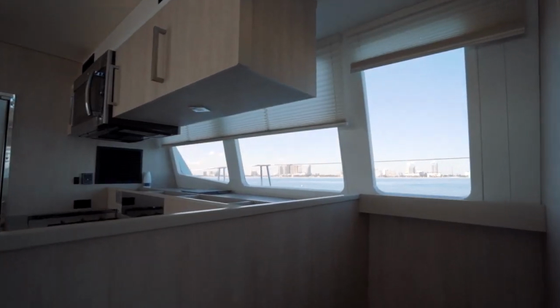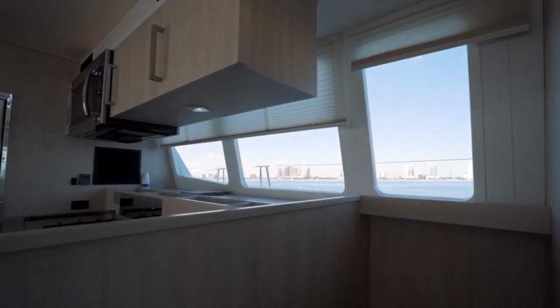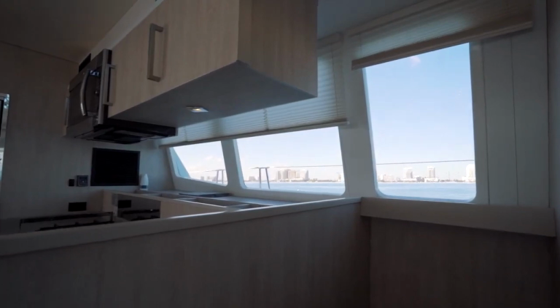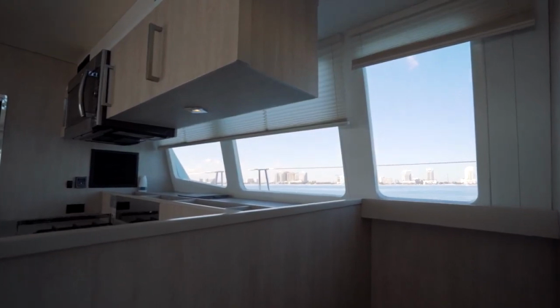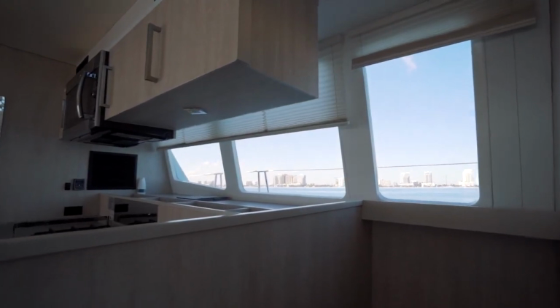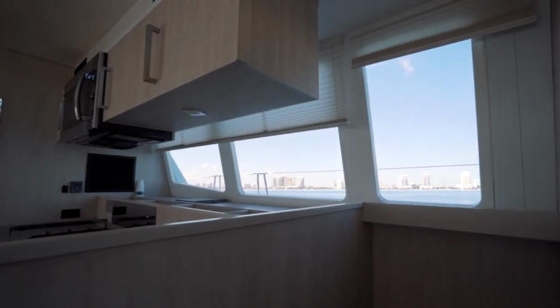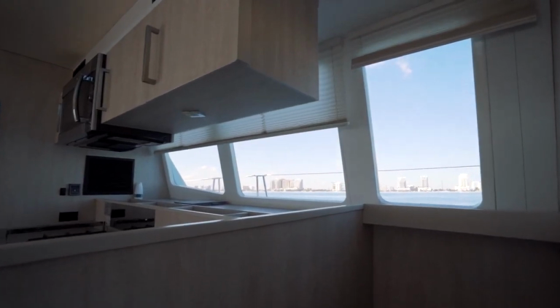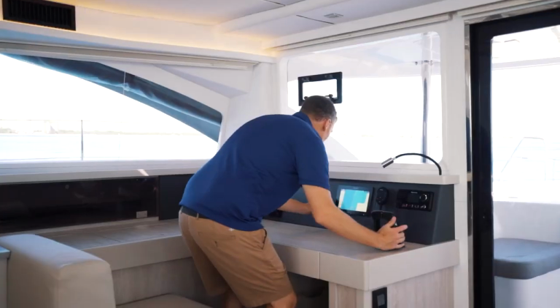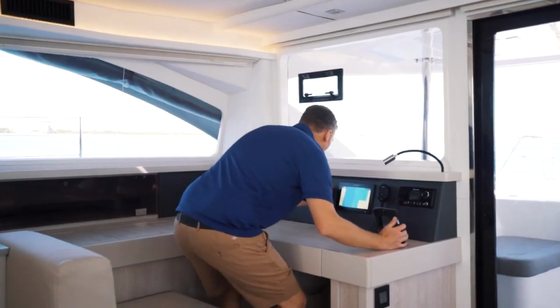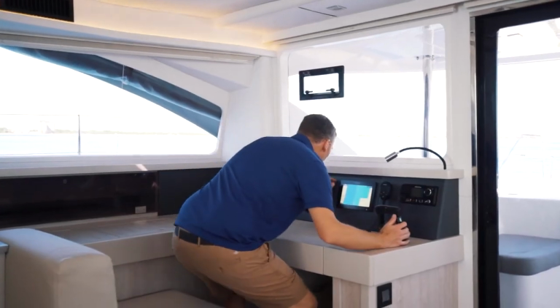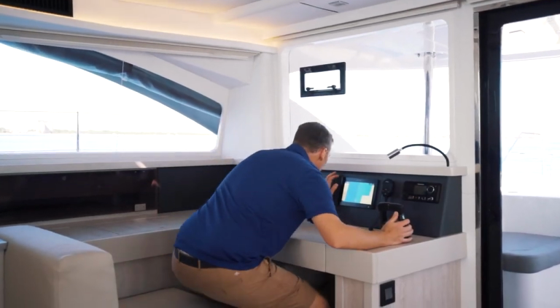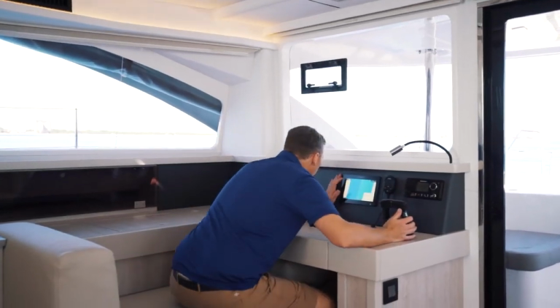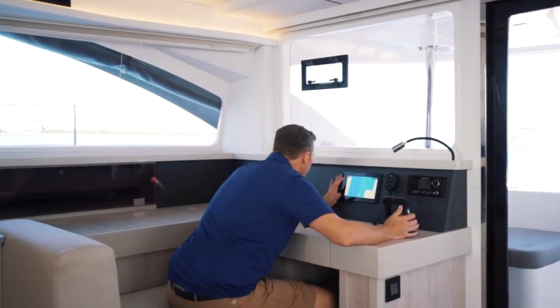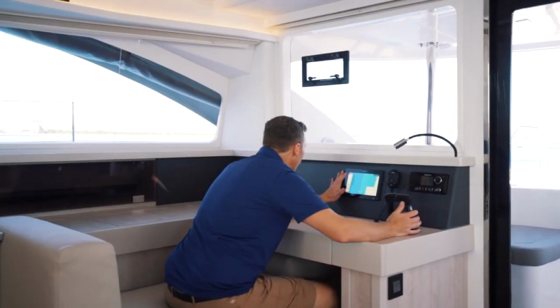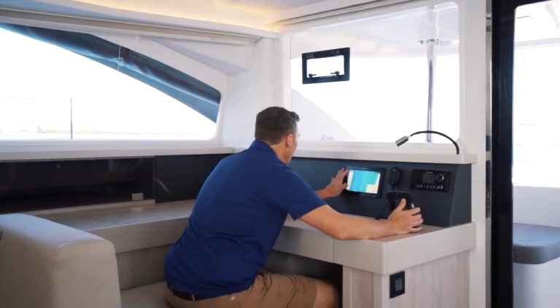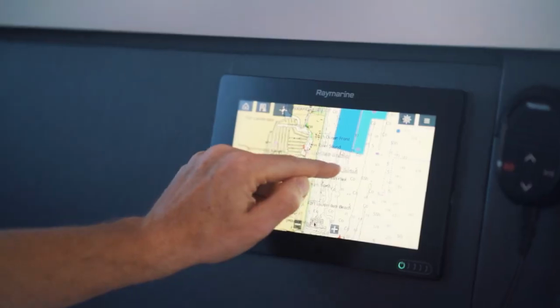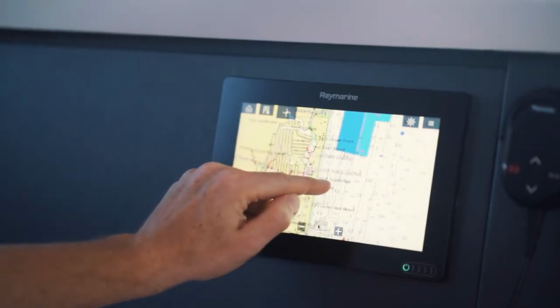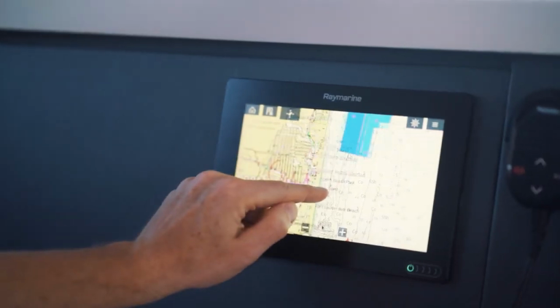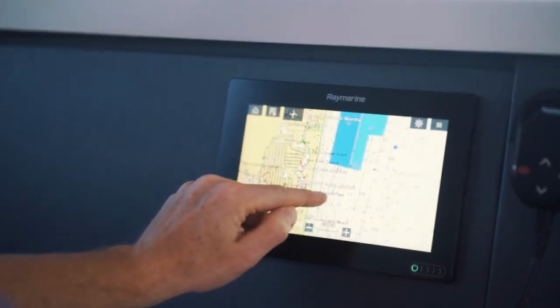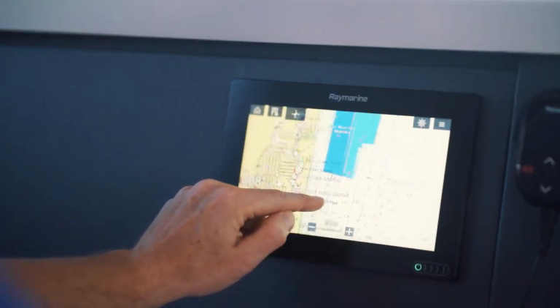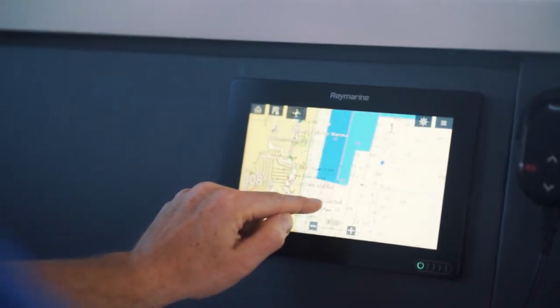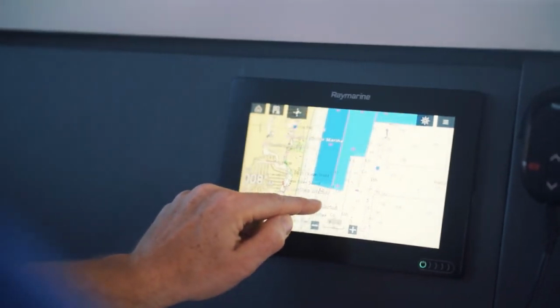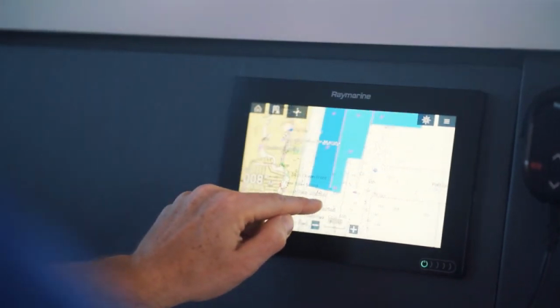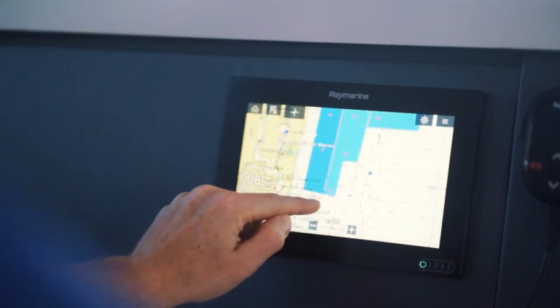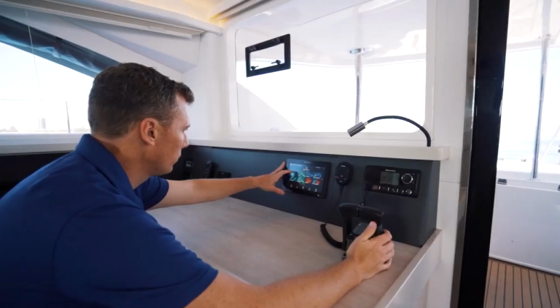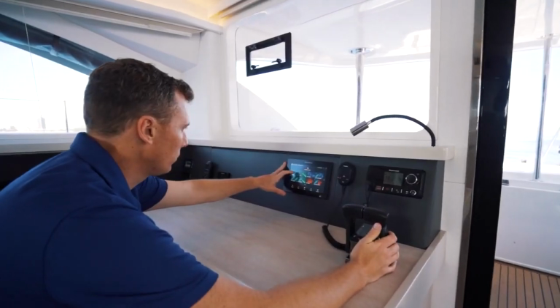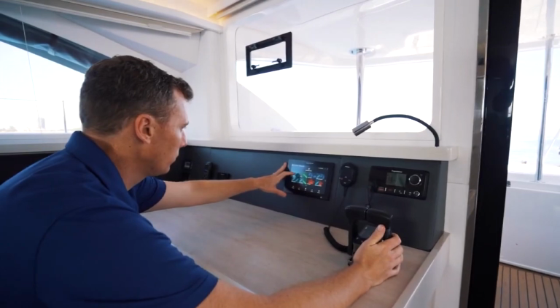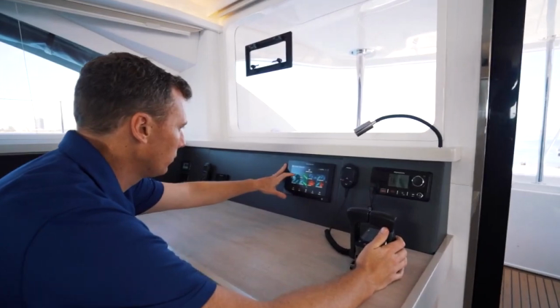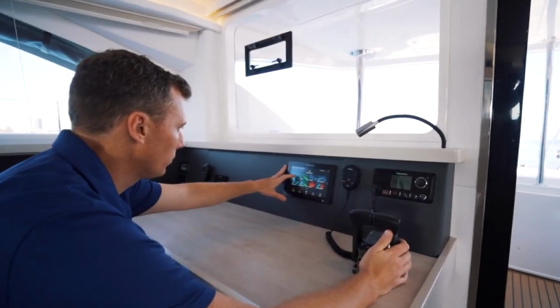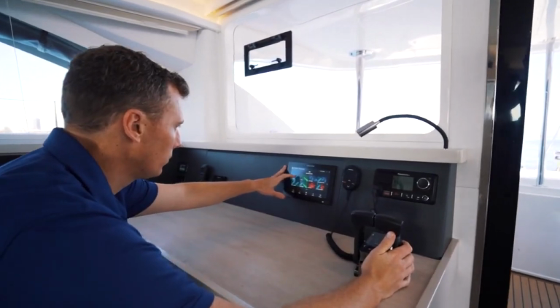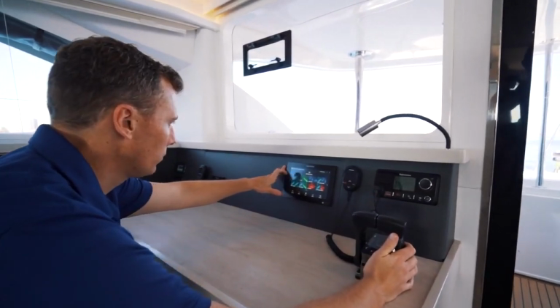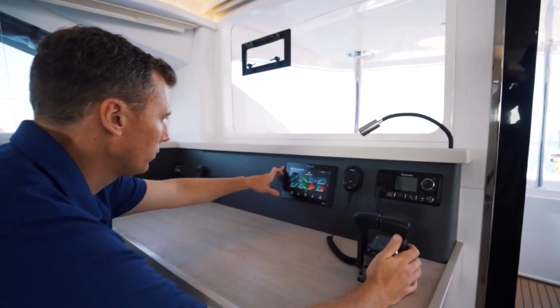To port in the salon is the lower helm station with an additional chart plotter, autopilot remote, VHF radio, and engine controls.